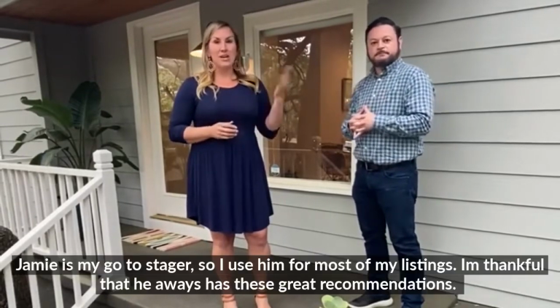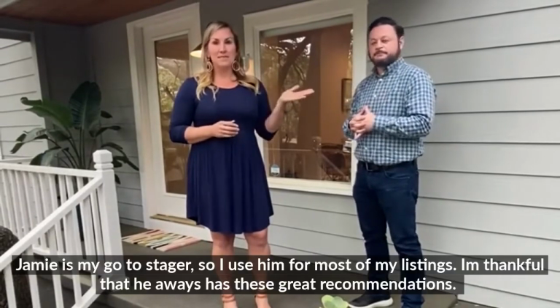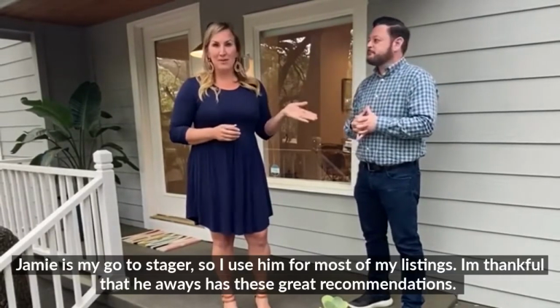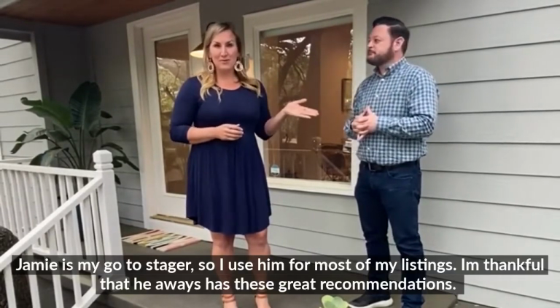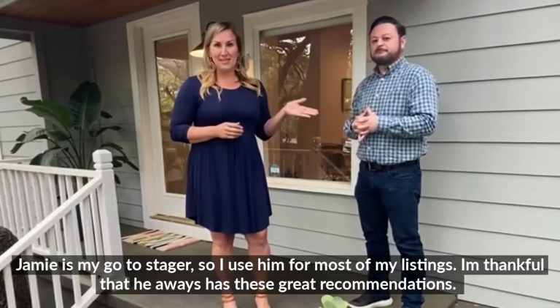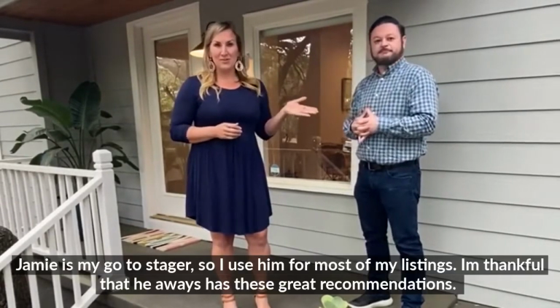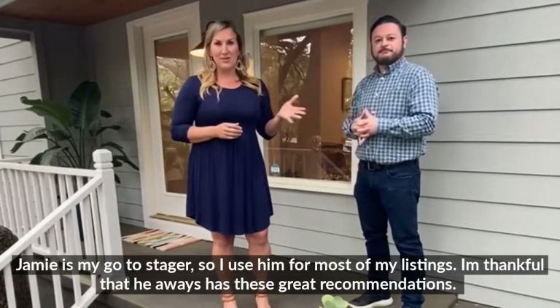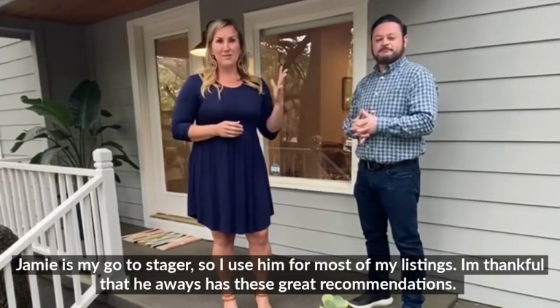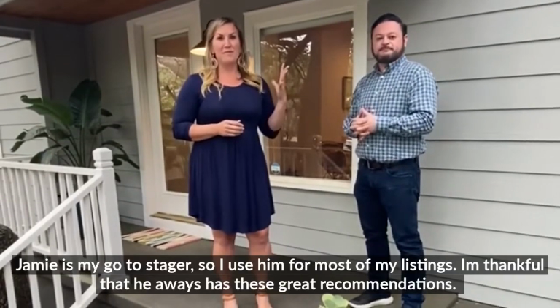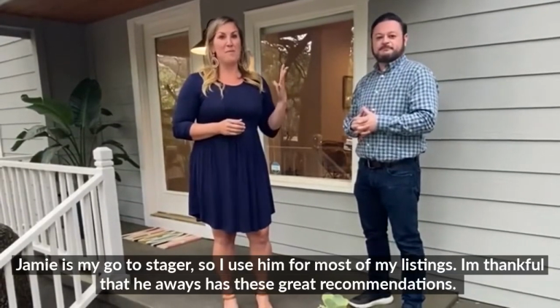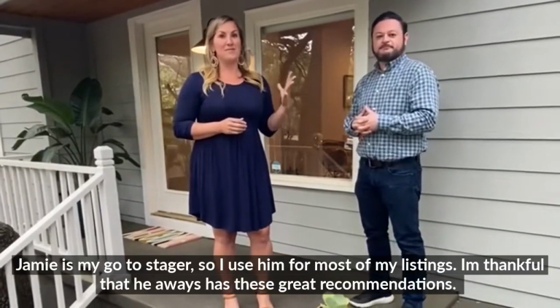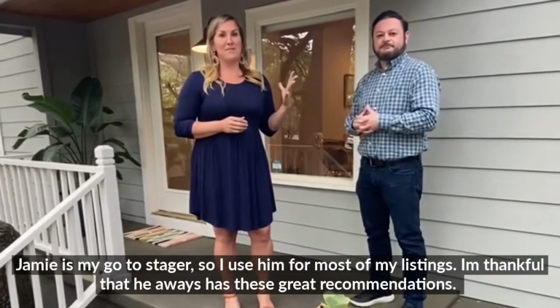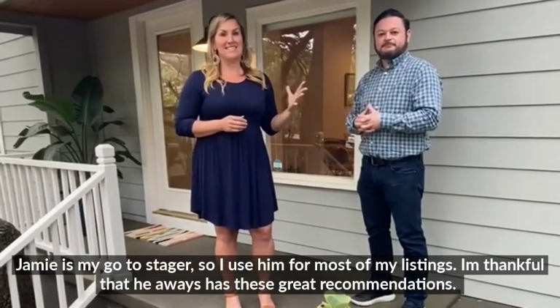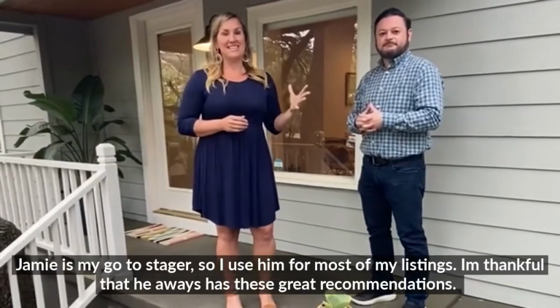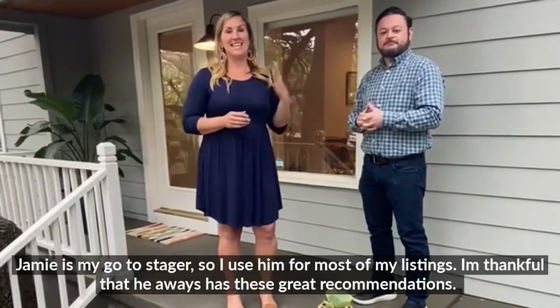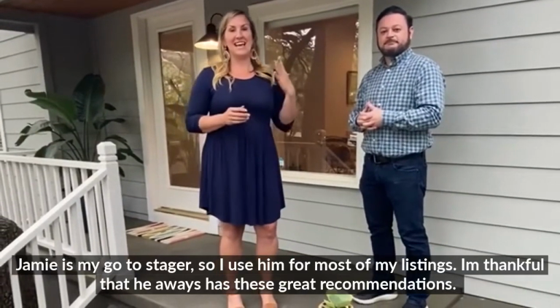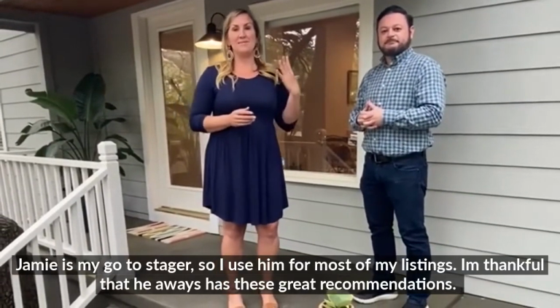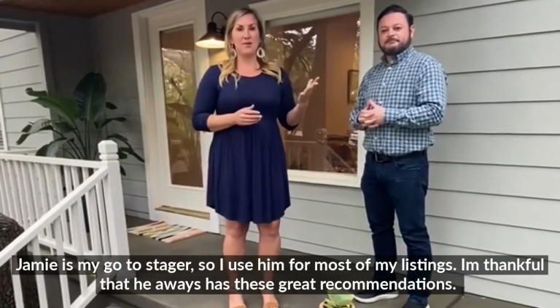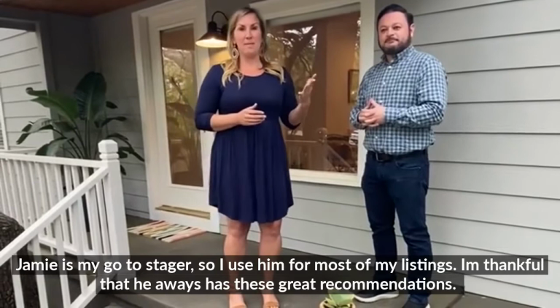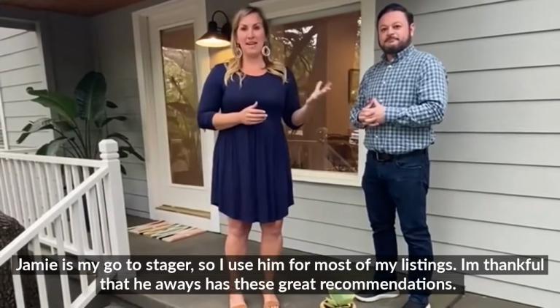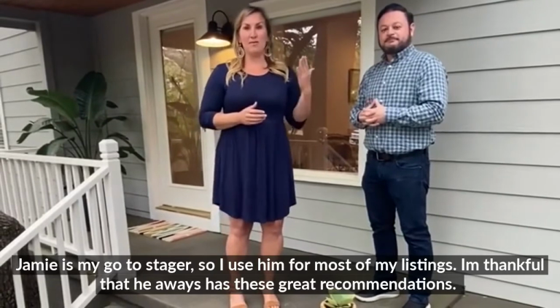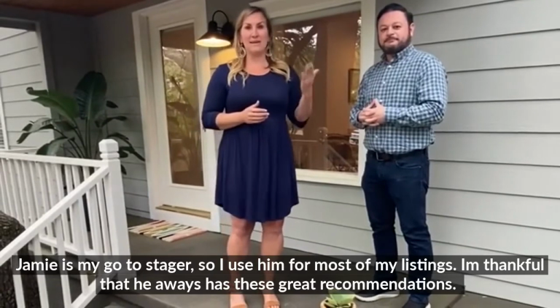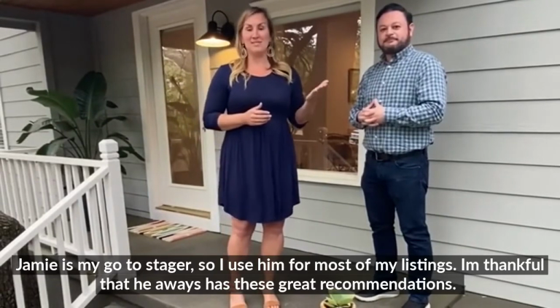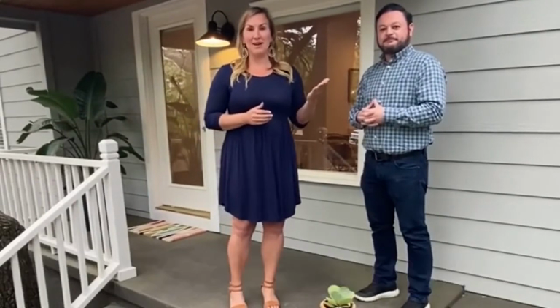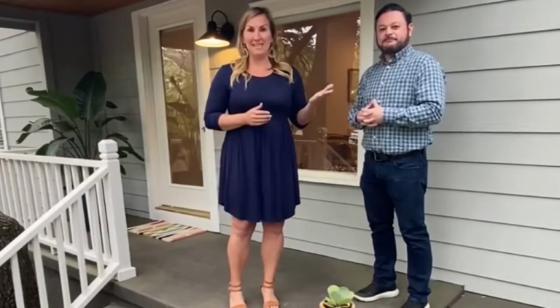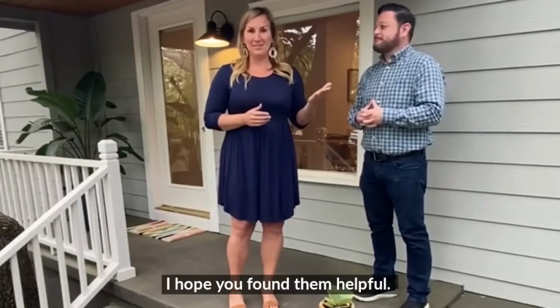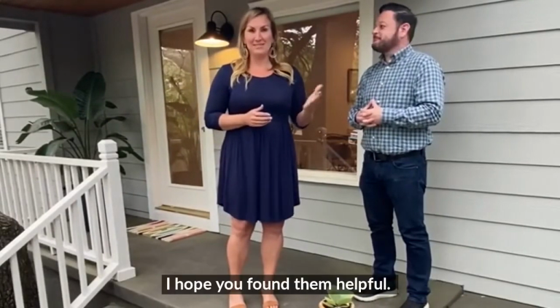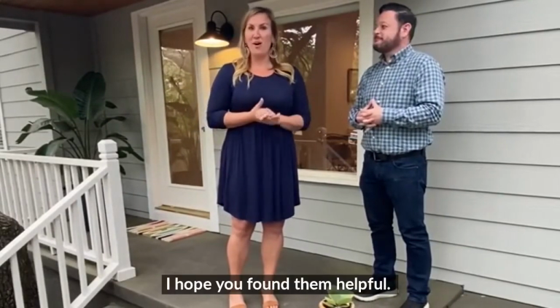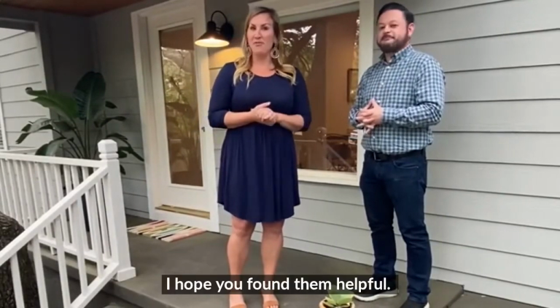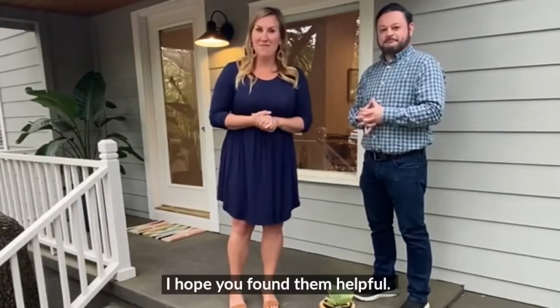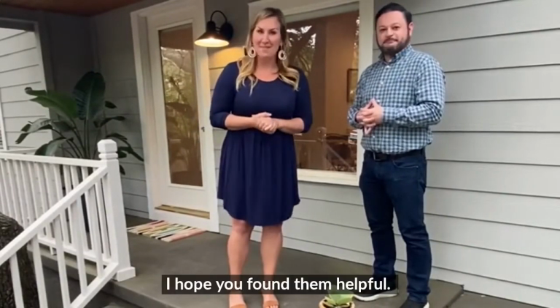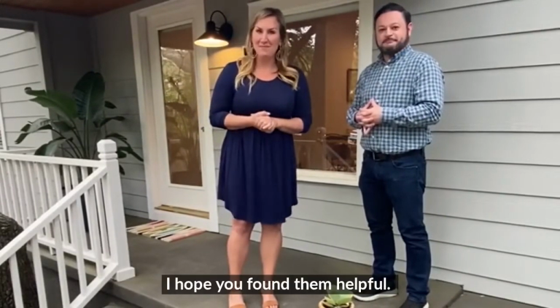Jamie's my go-to stager, so I use him for most of my listings, and I'm so happy that he always makes these recommendations. Hopefully you found them helpful.